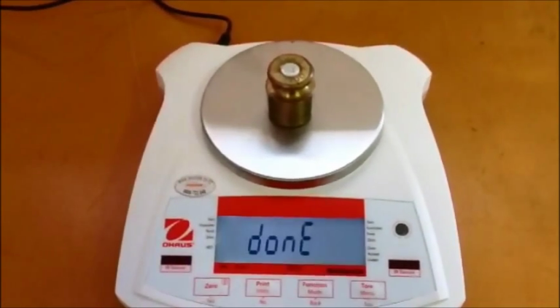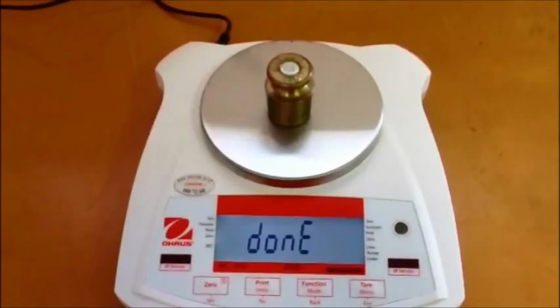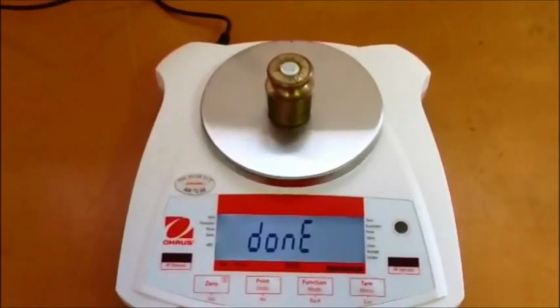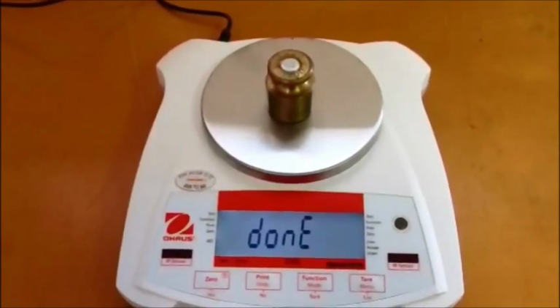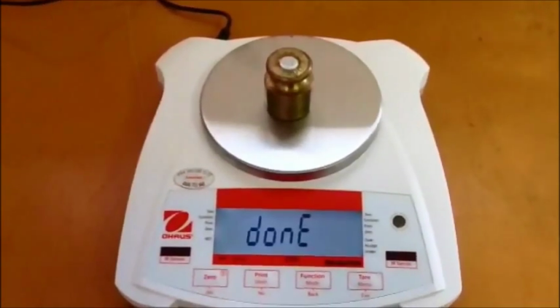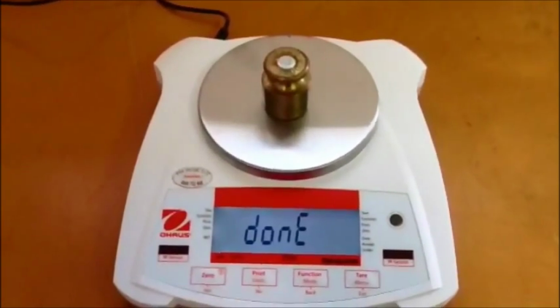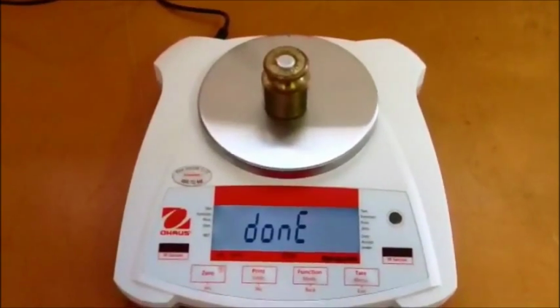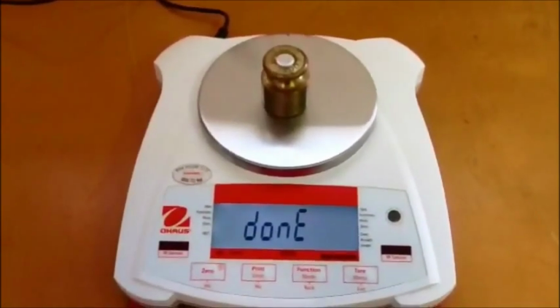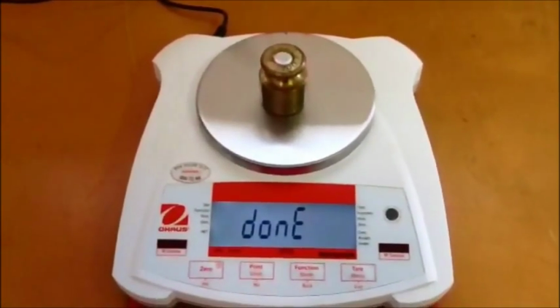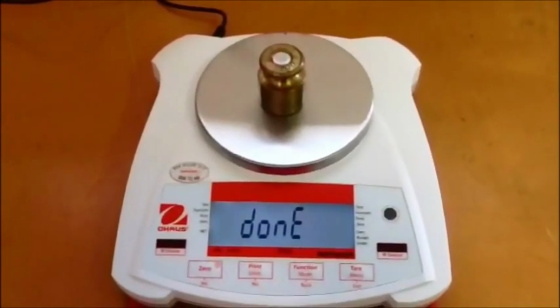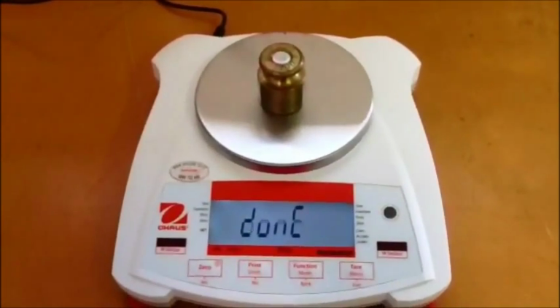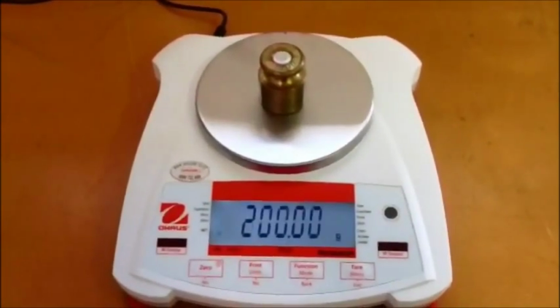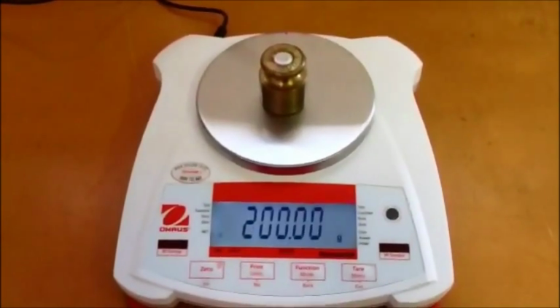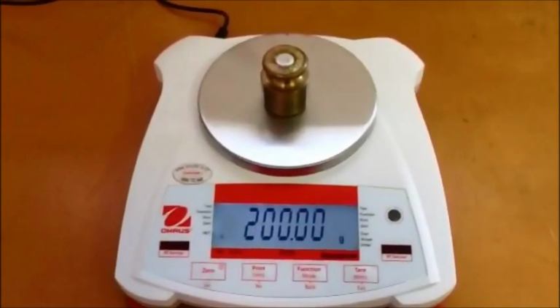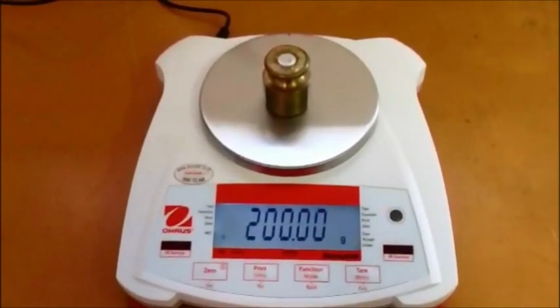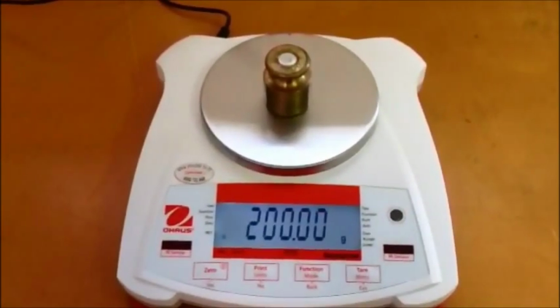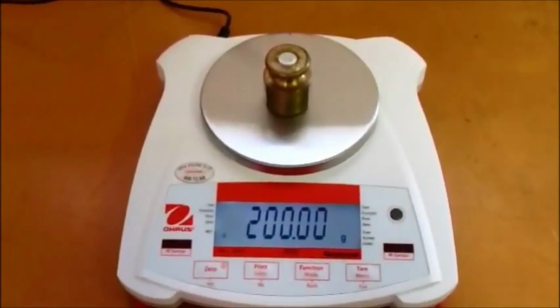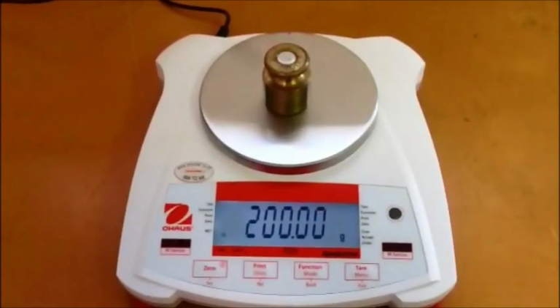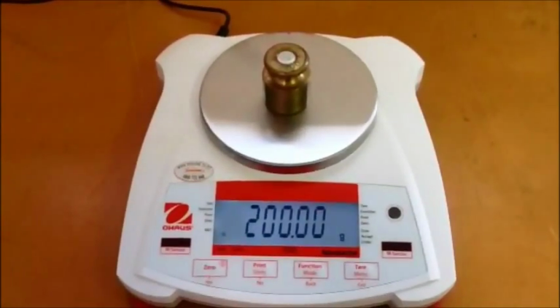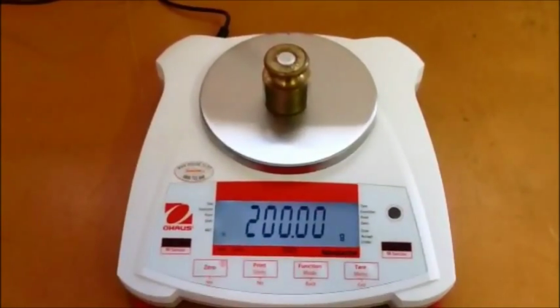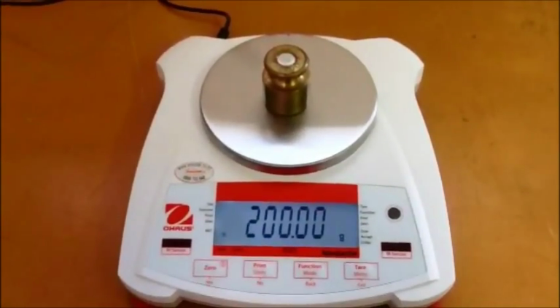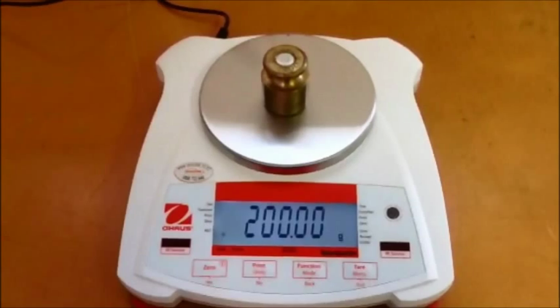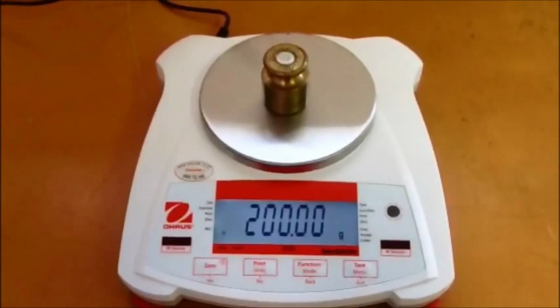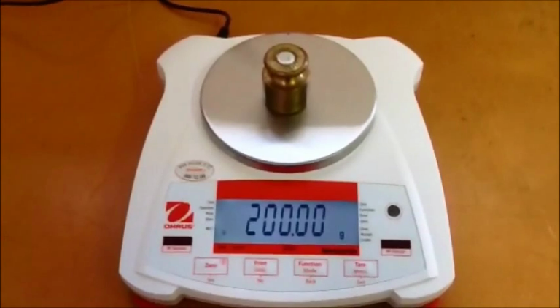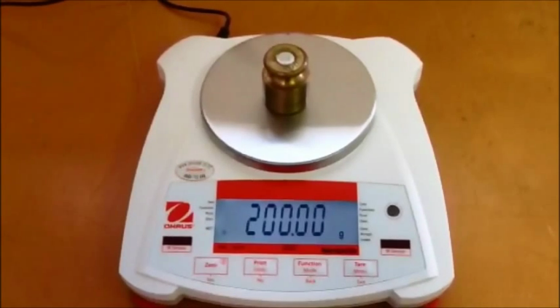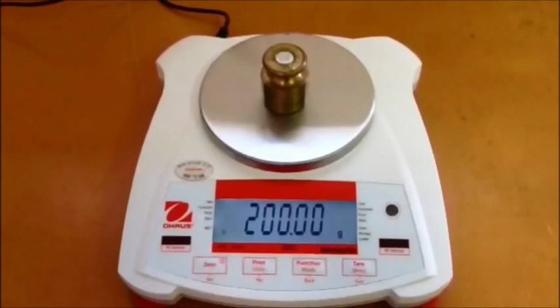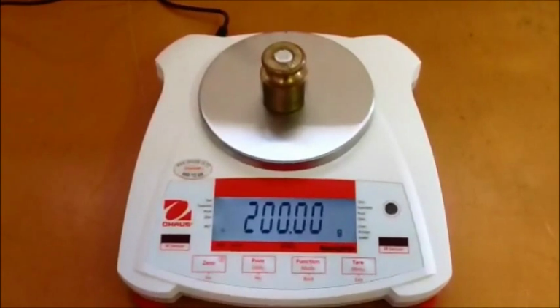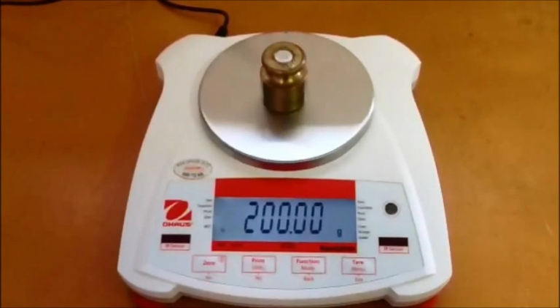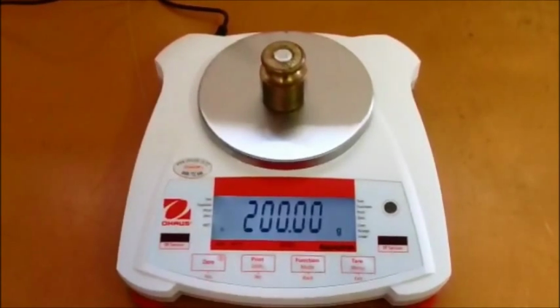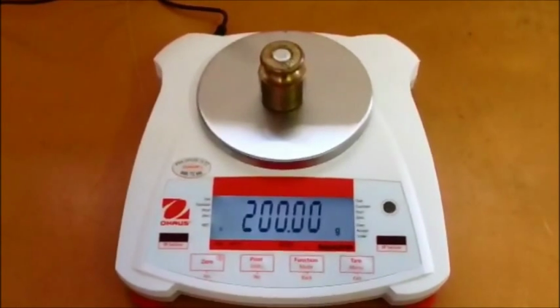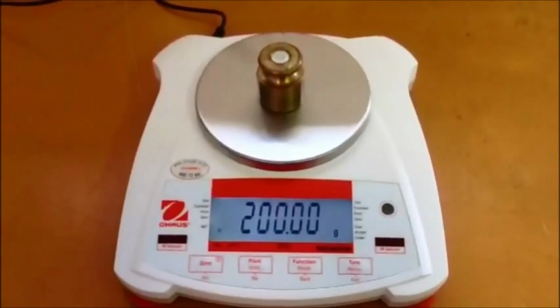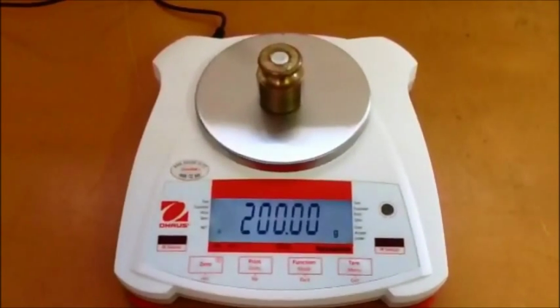The scale will then display DONE, go into normal weighing mode, and this is the calibration complete.